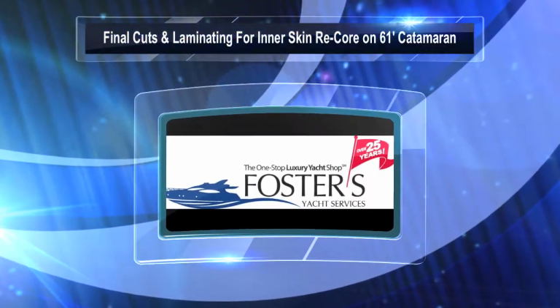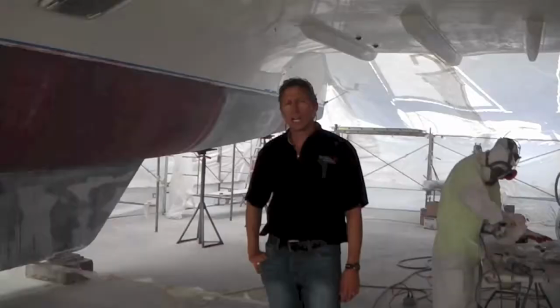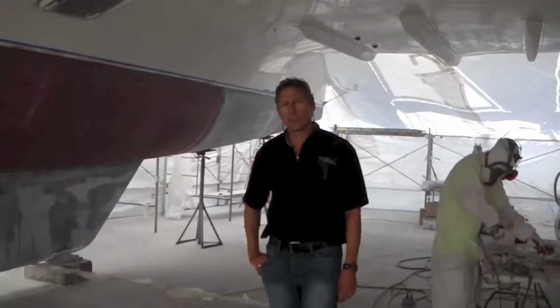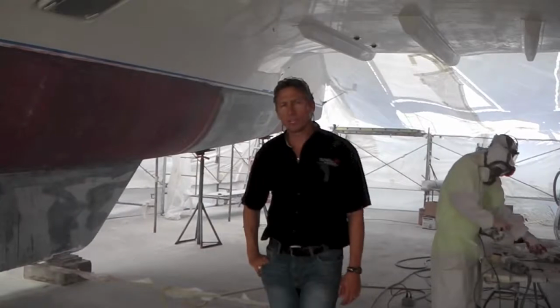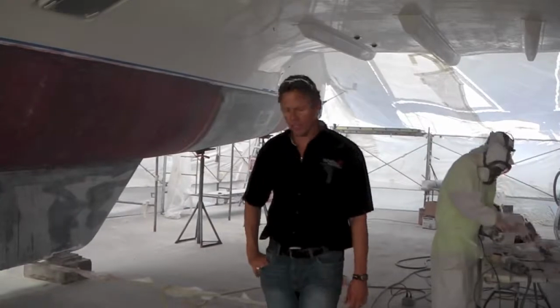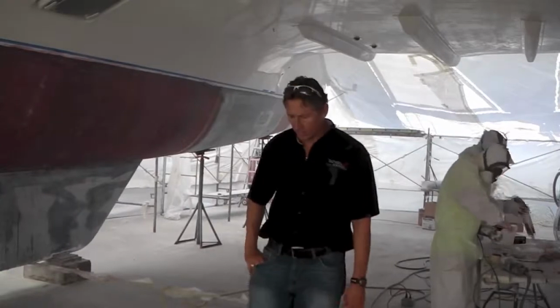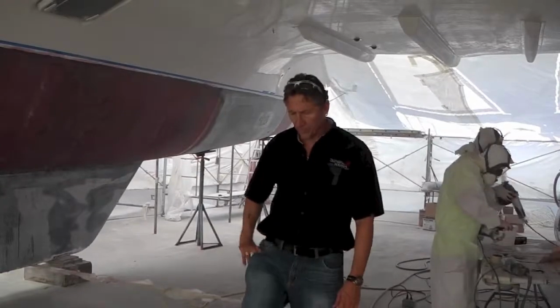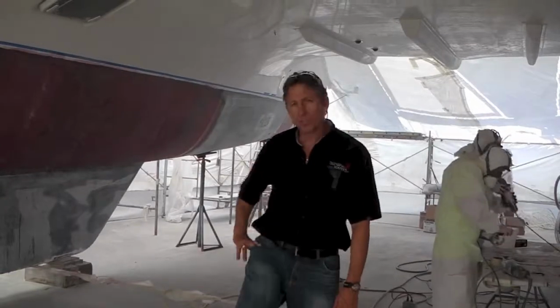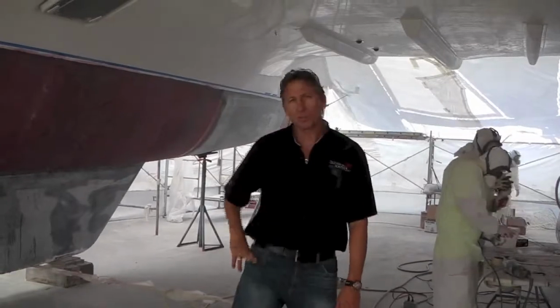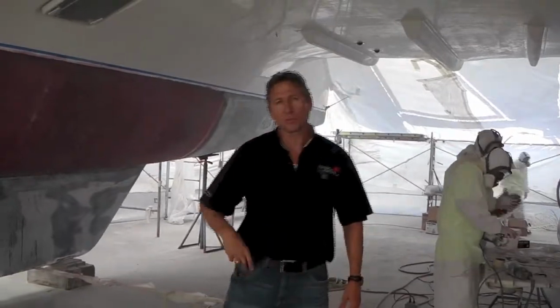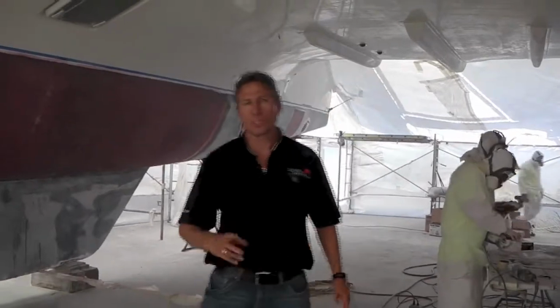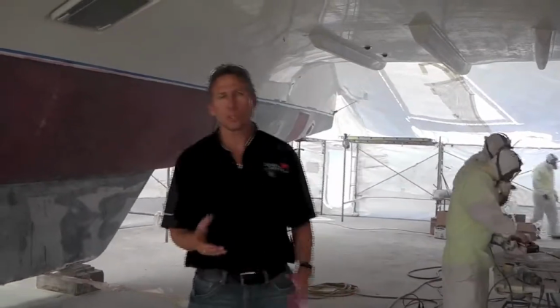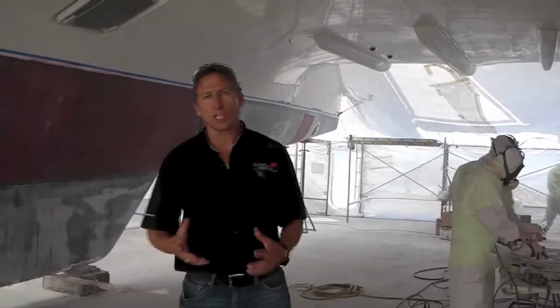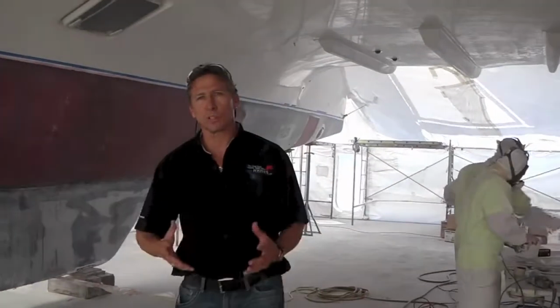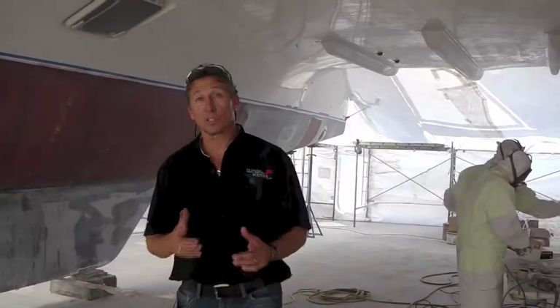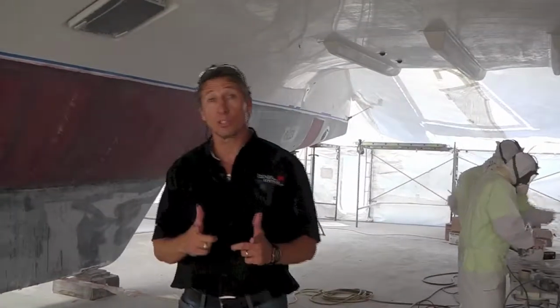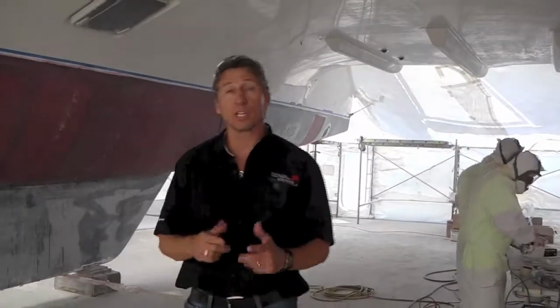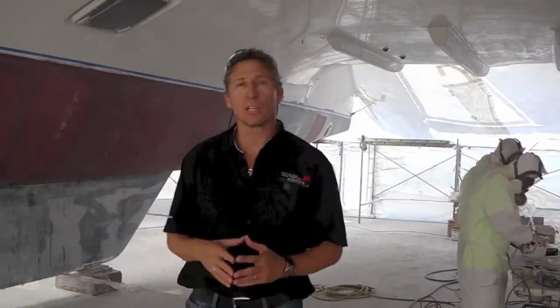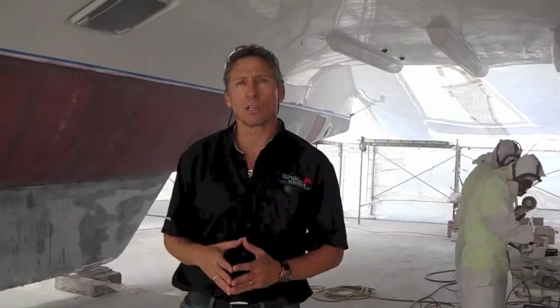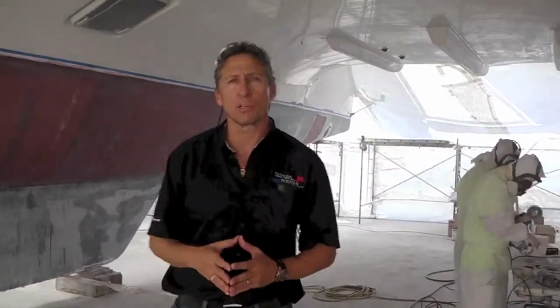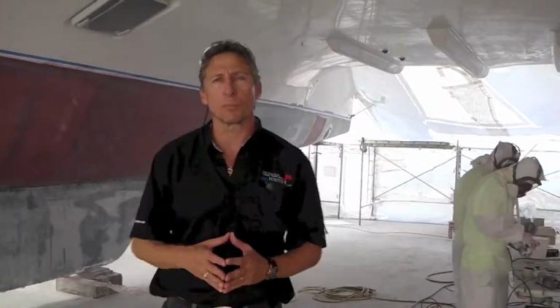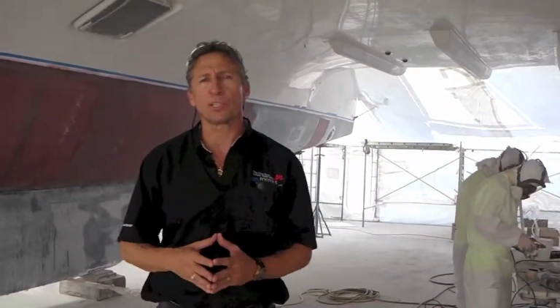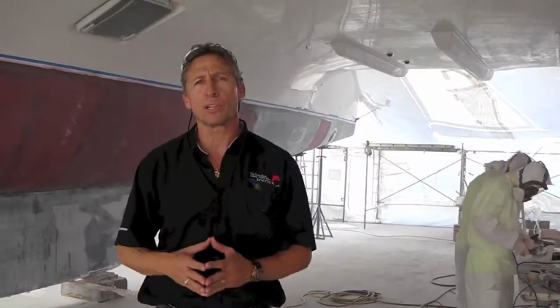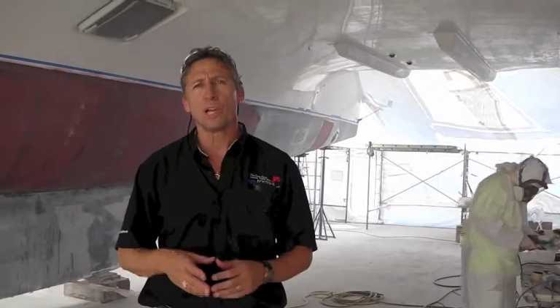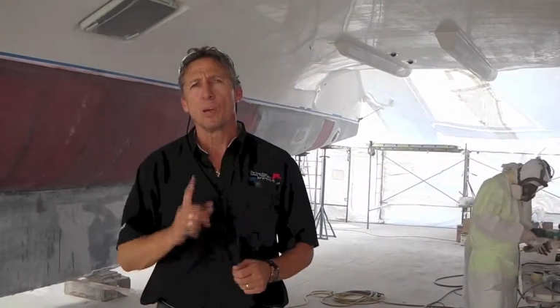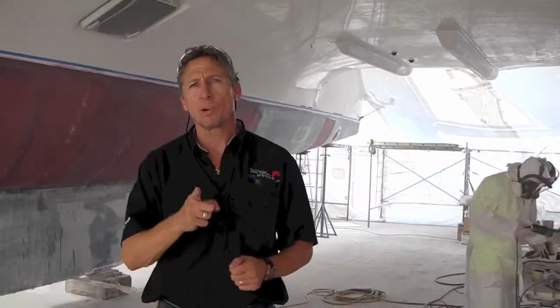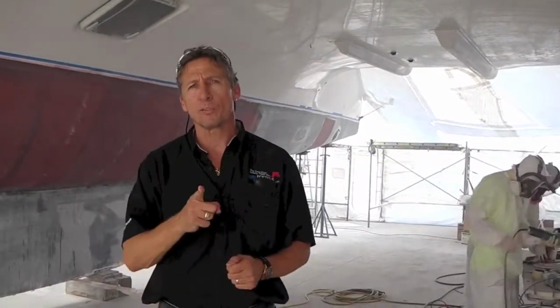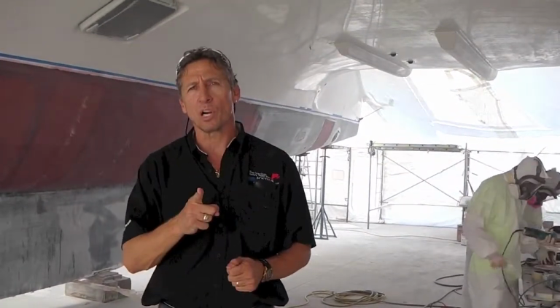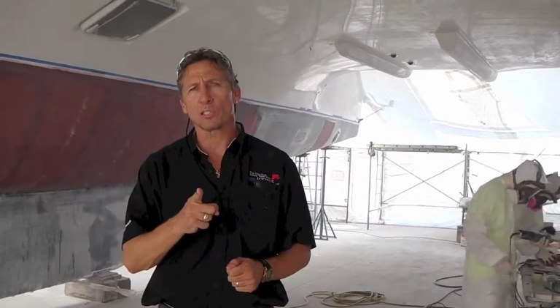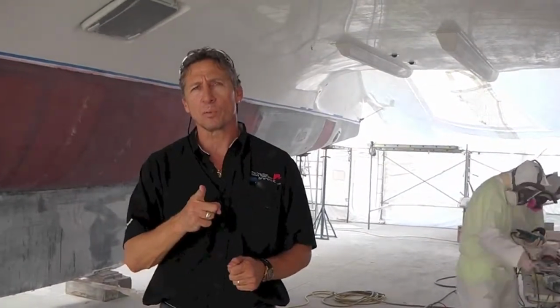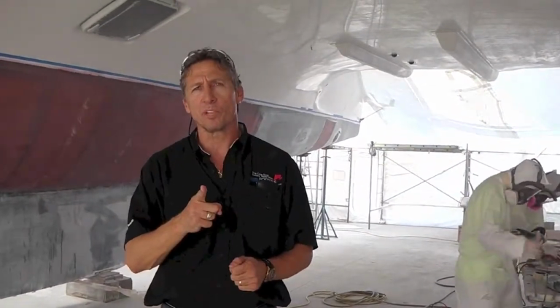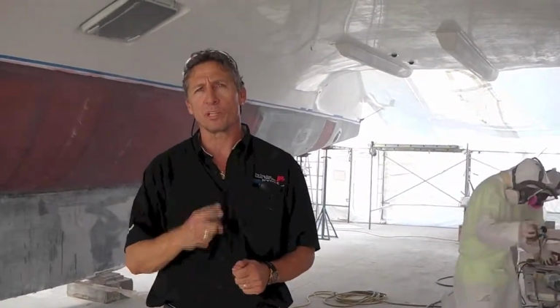Hi everybody, it's Dennis Foster from Foster's Yacht Services, located at Lauderdale Marine Center, part of our October videos.